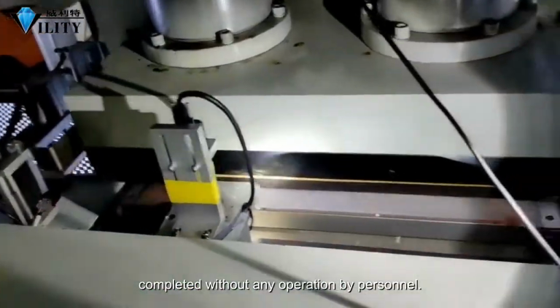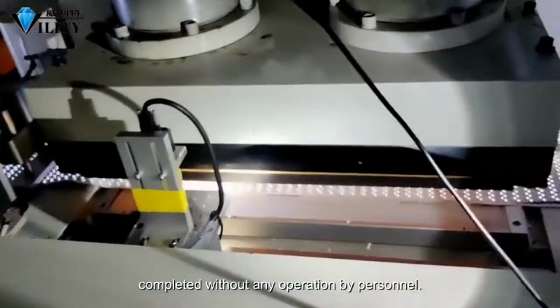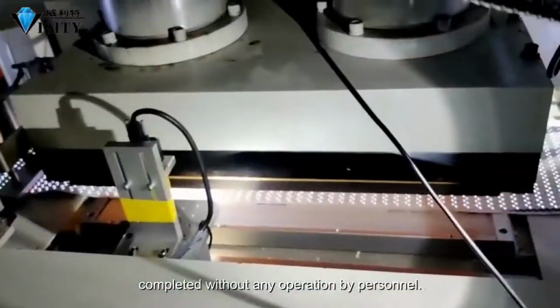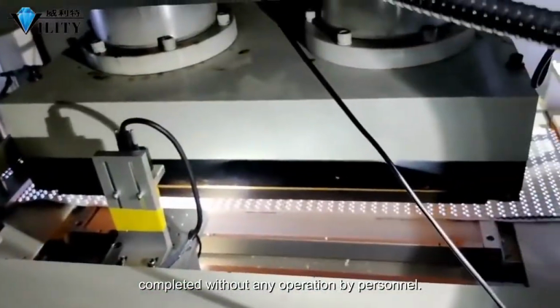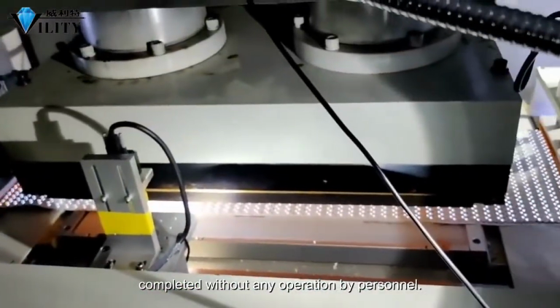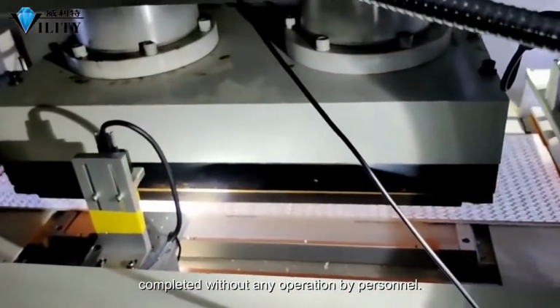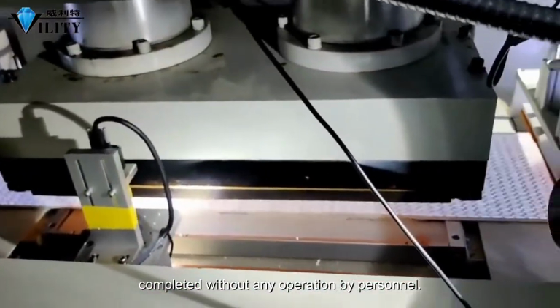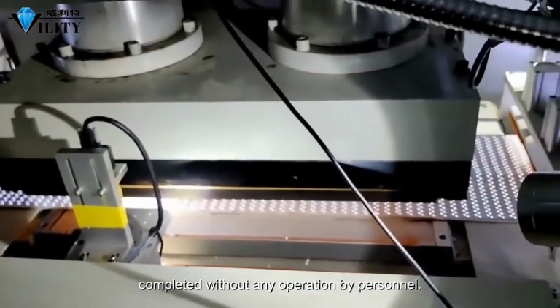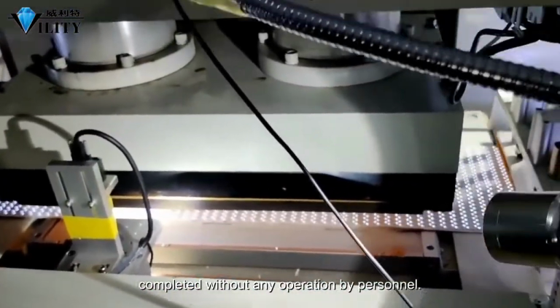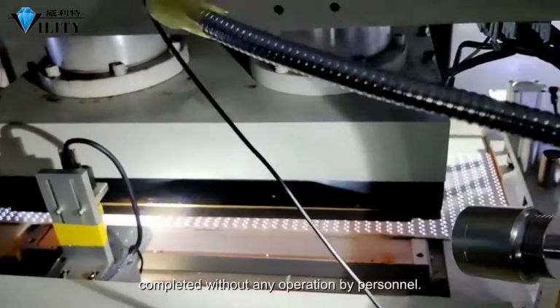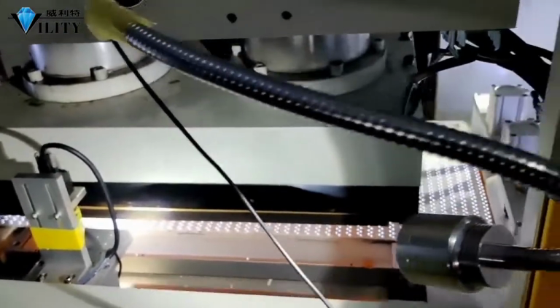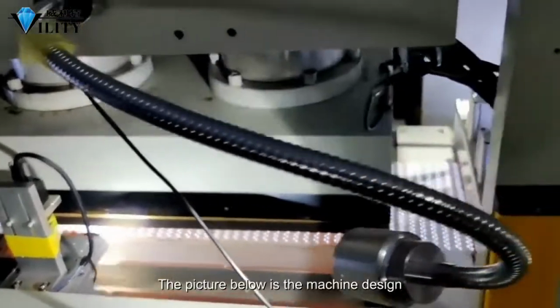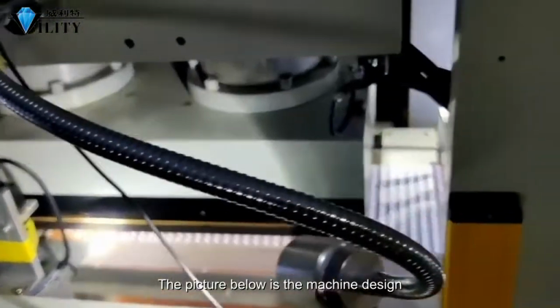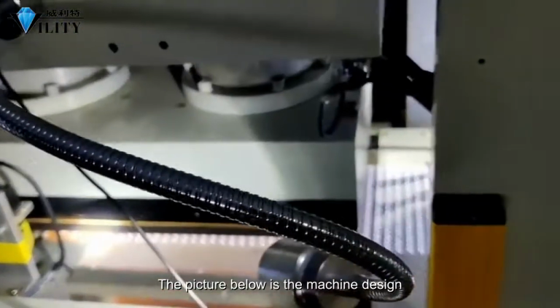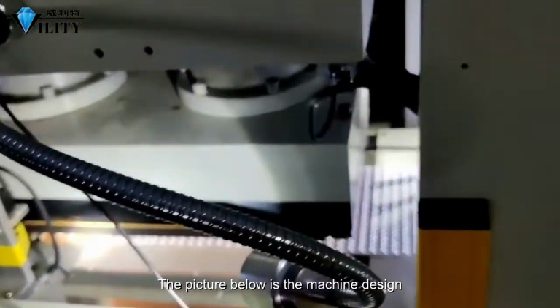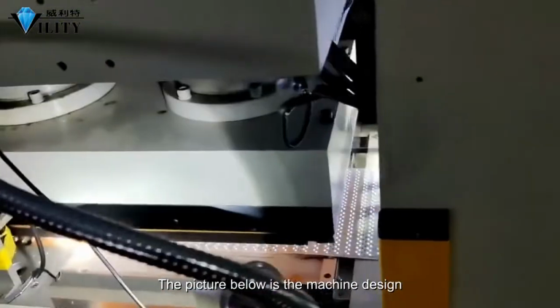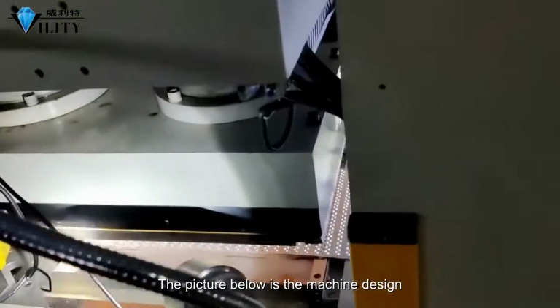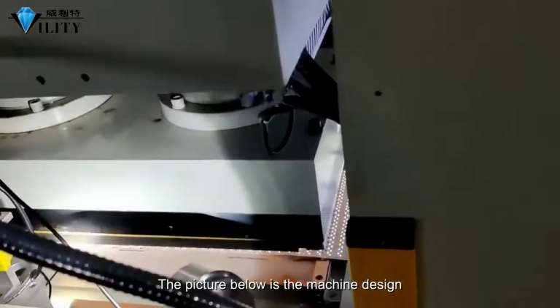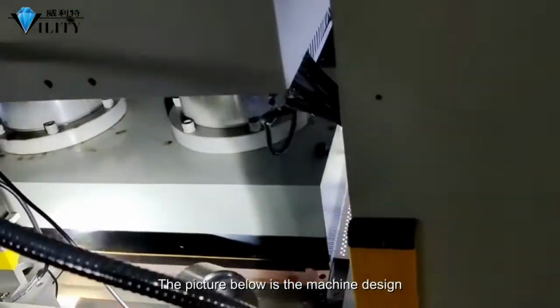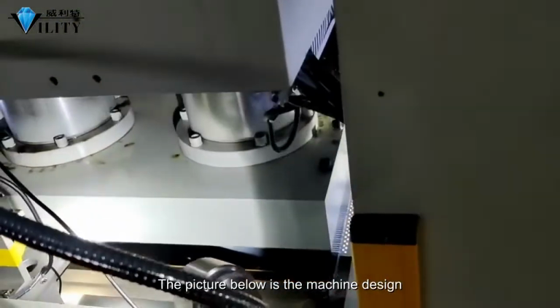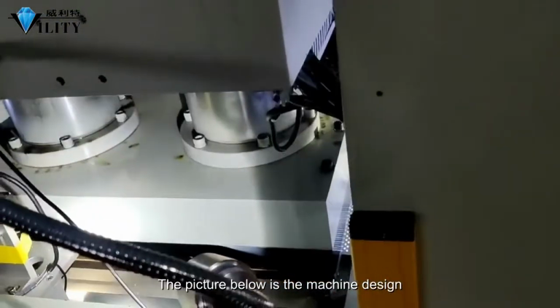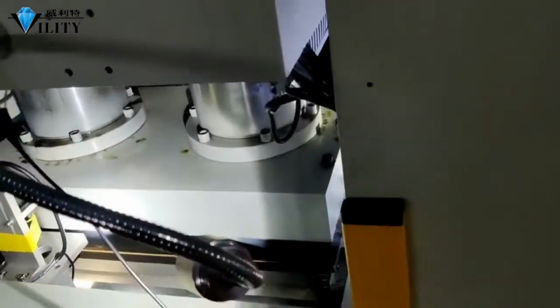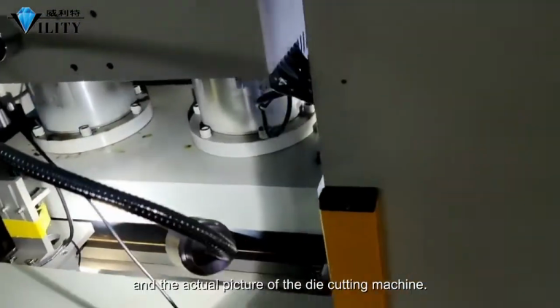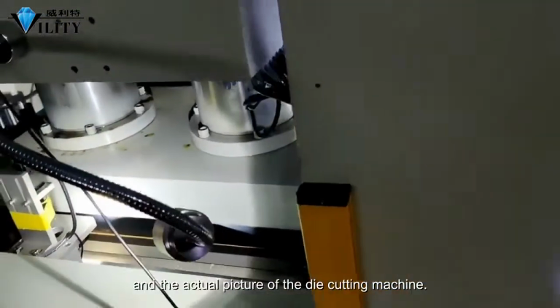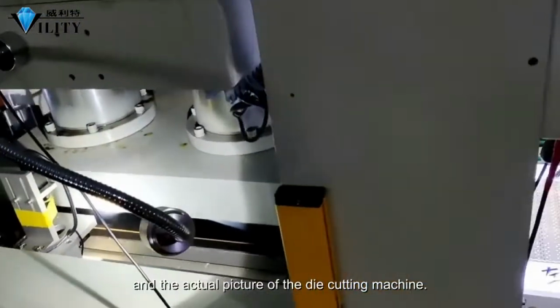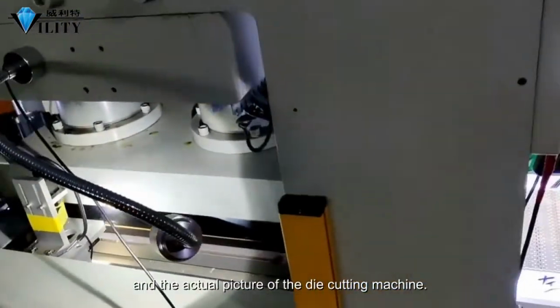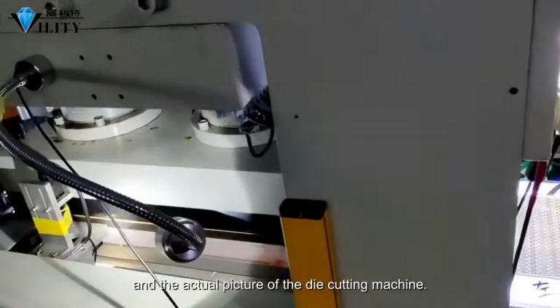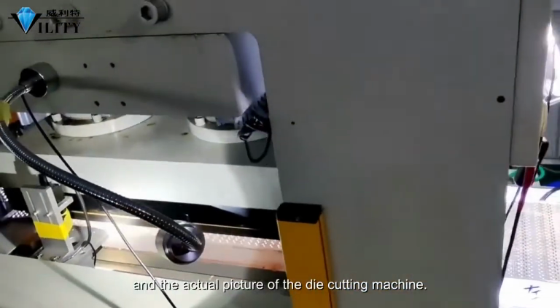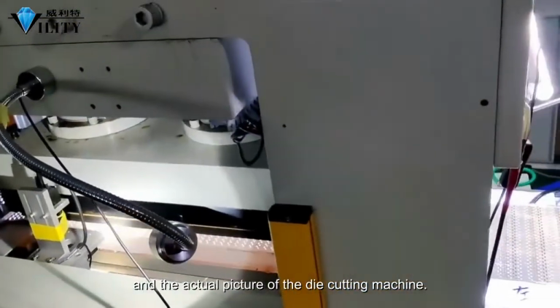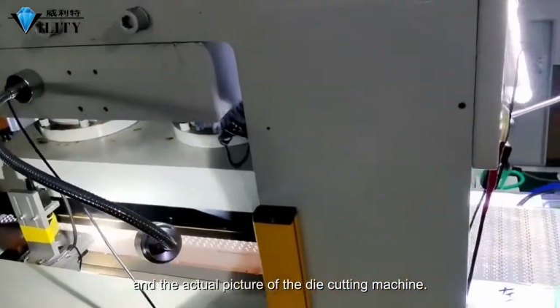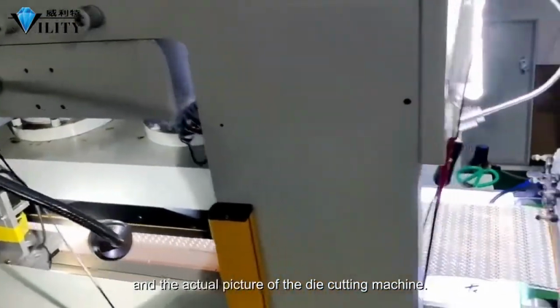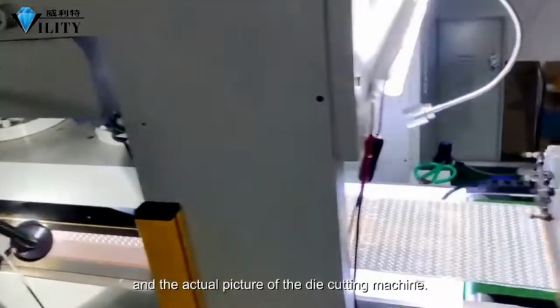The picture below shows the machine design and the actual picture of the die cutting machine.